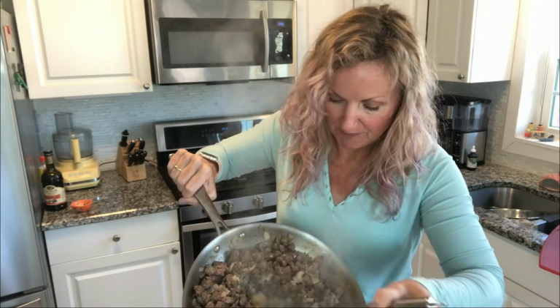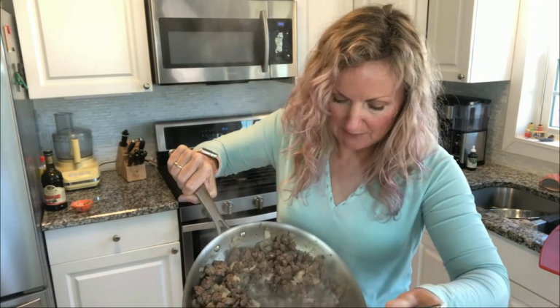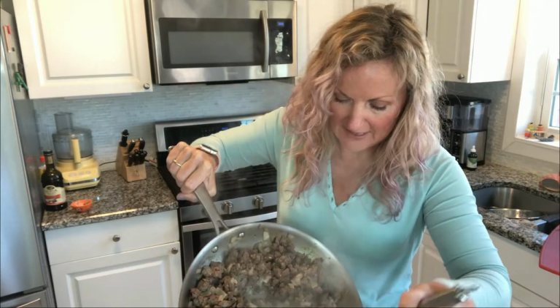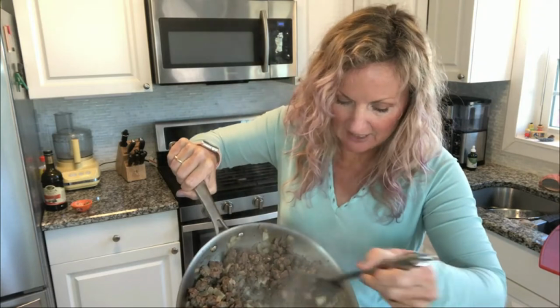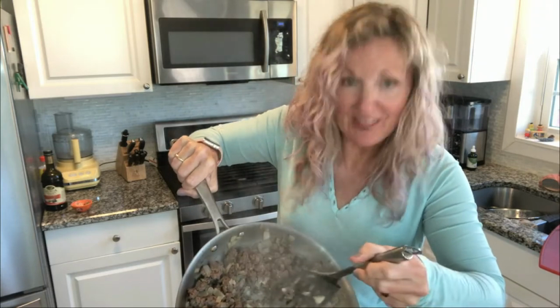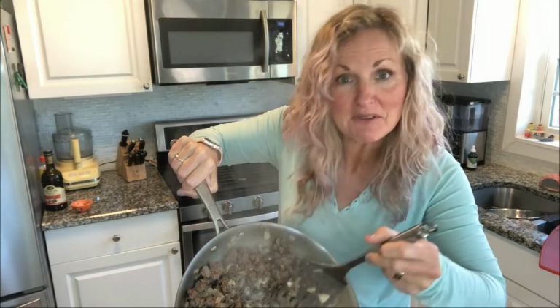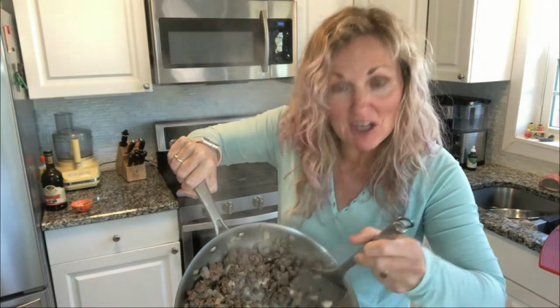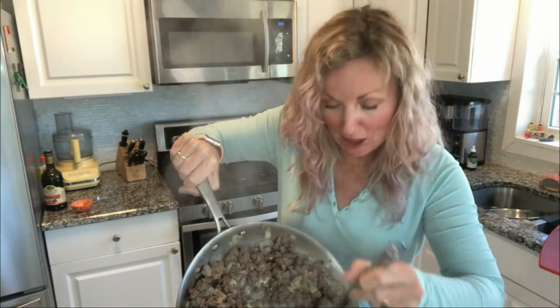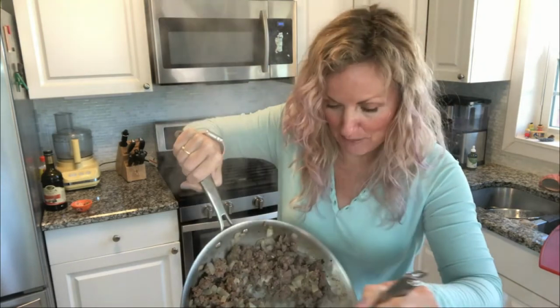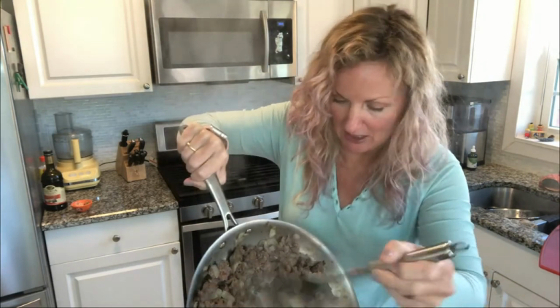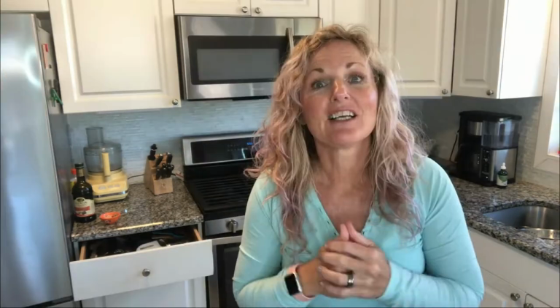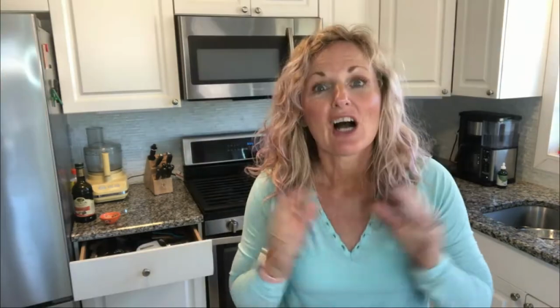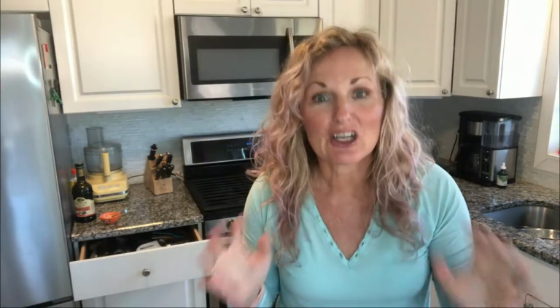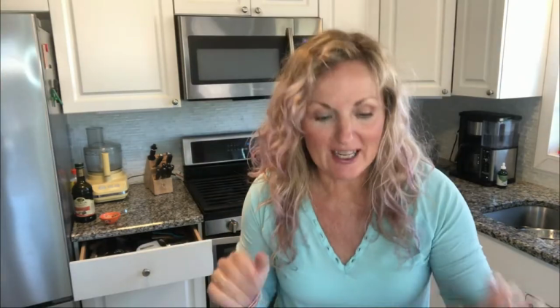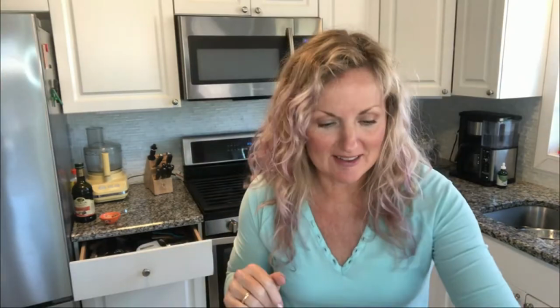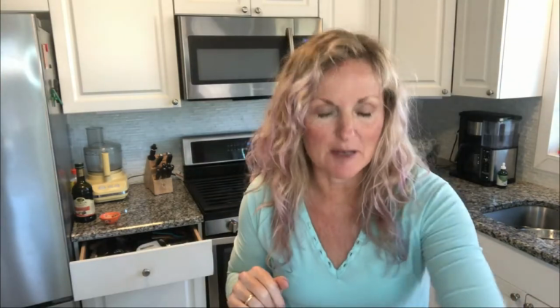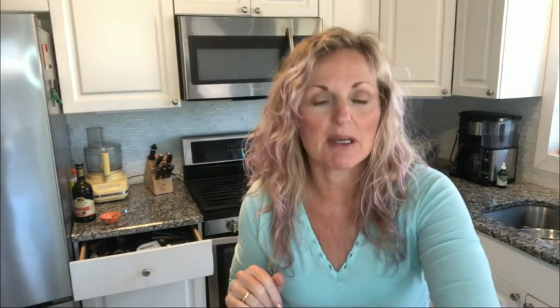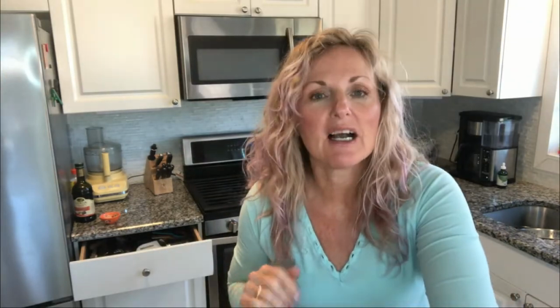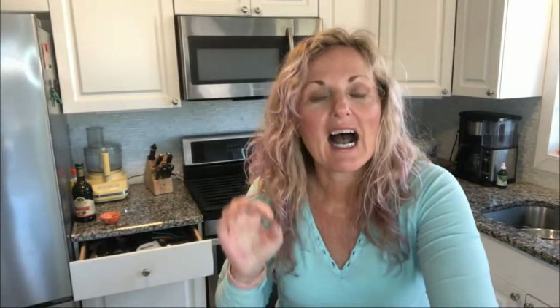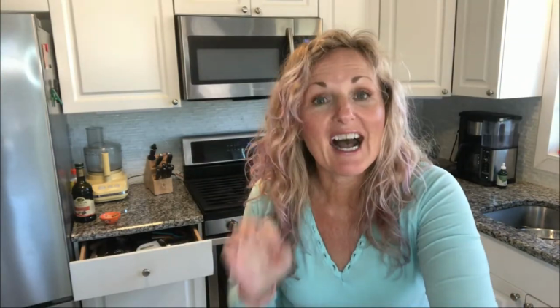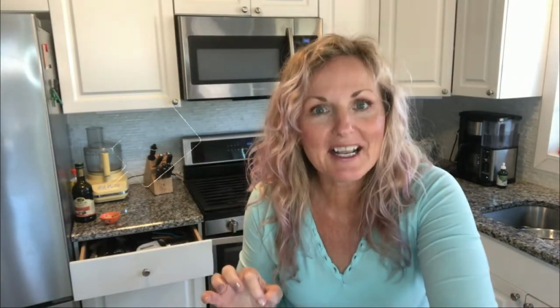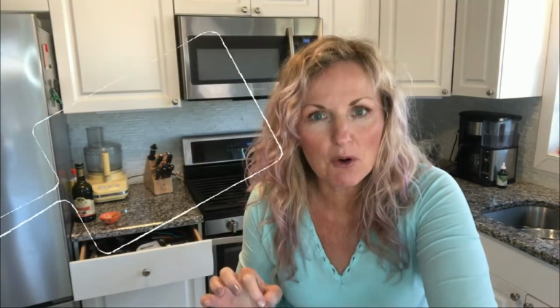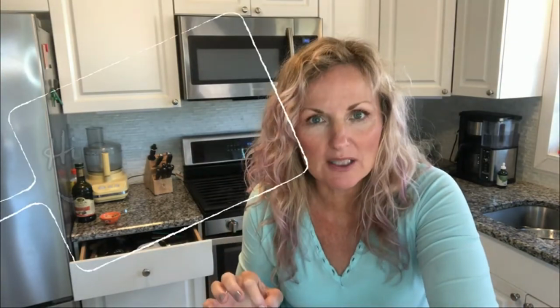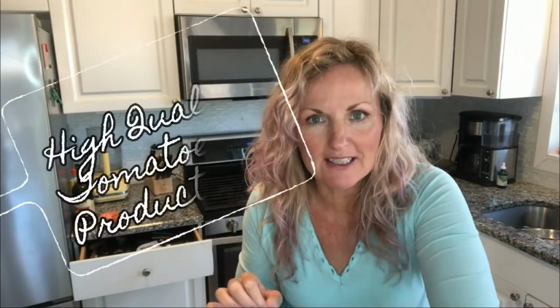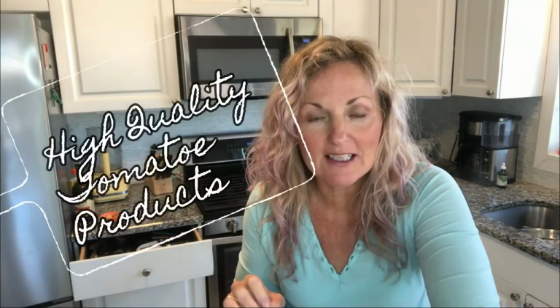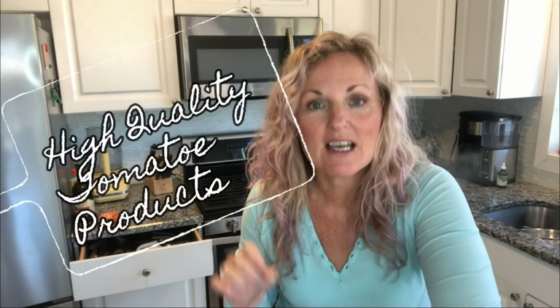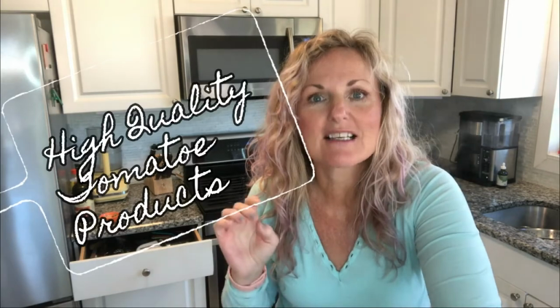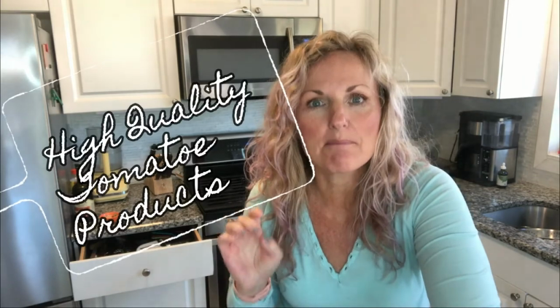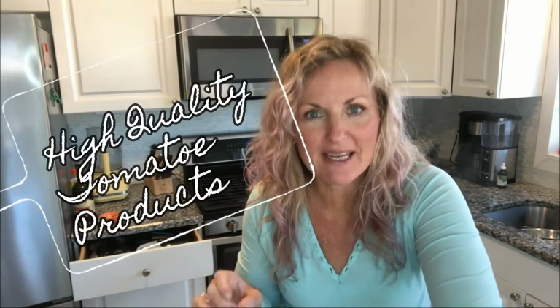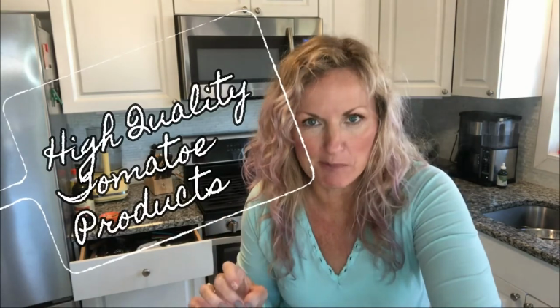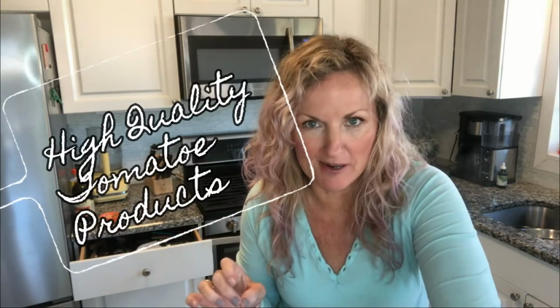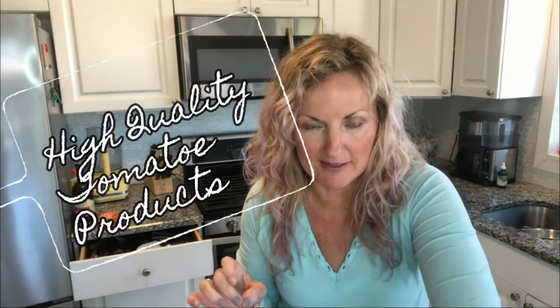Let's get this in here. Meat done — that was the hard part. Our next tip: high quality tomato products.